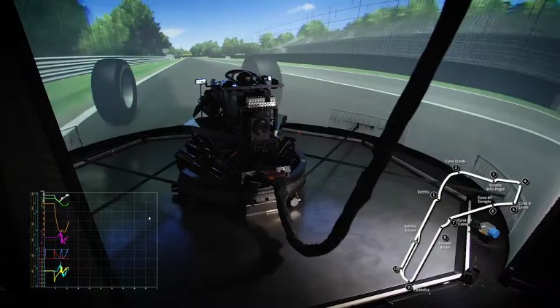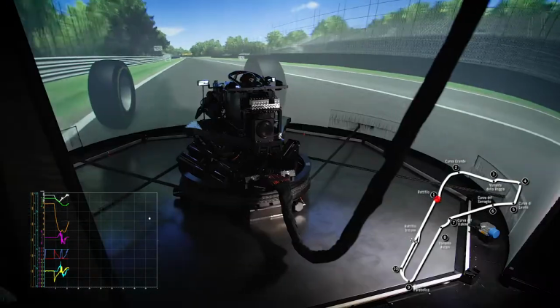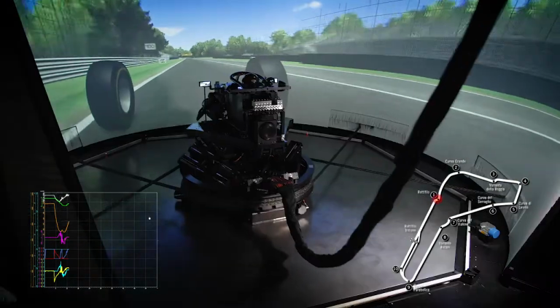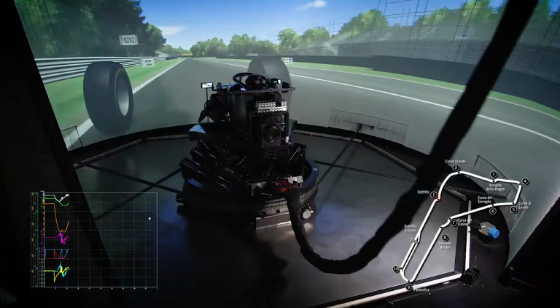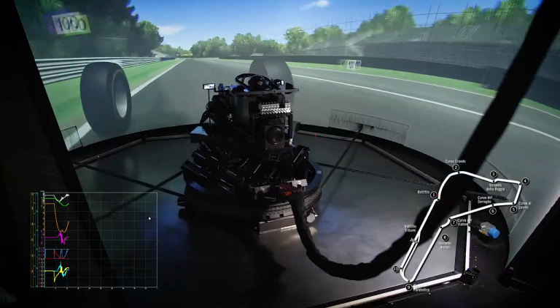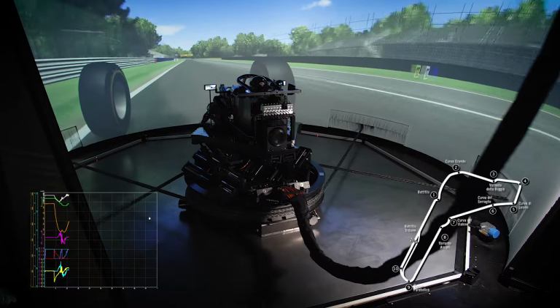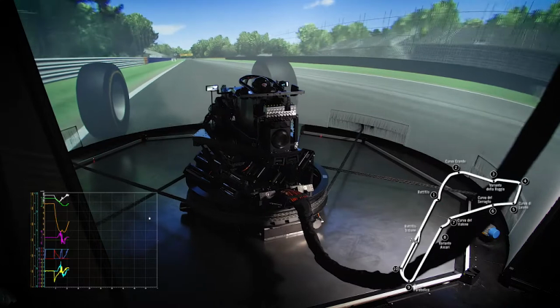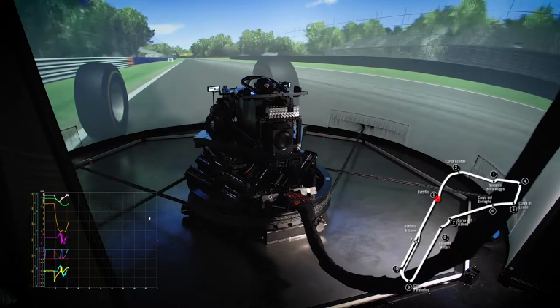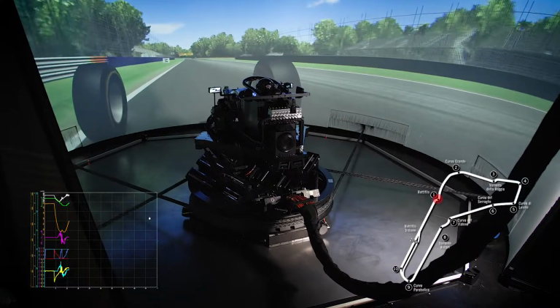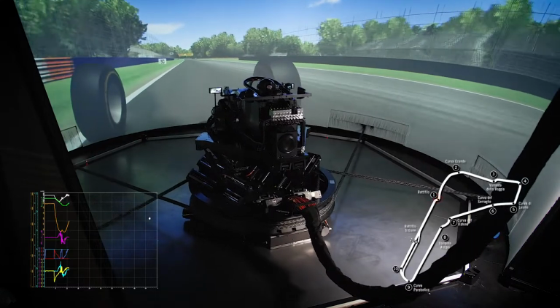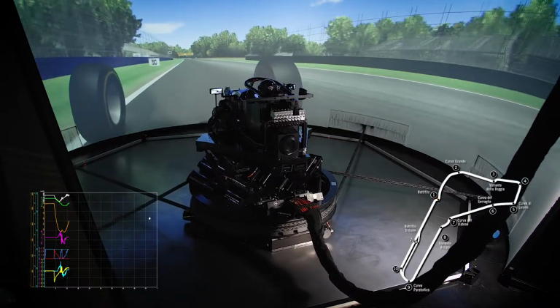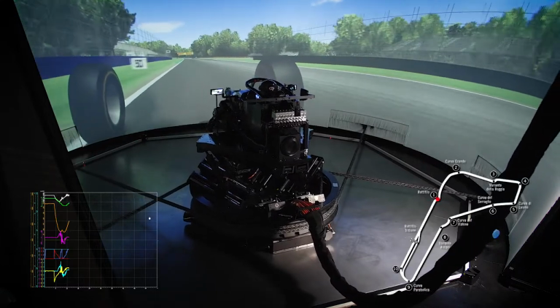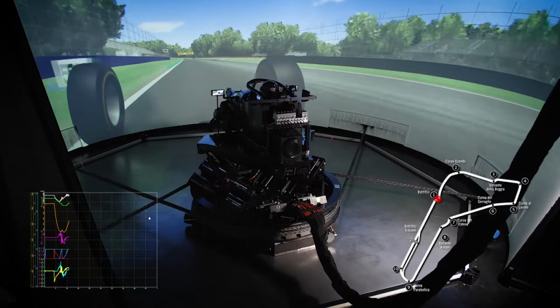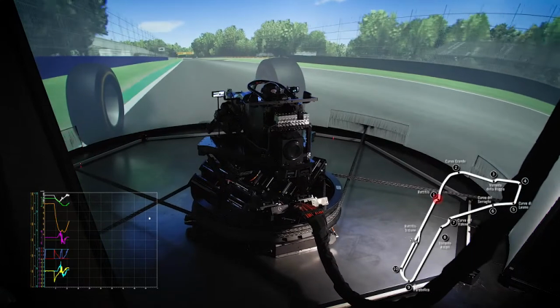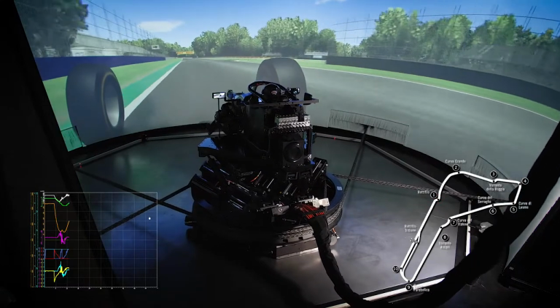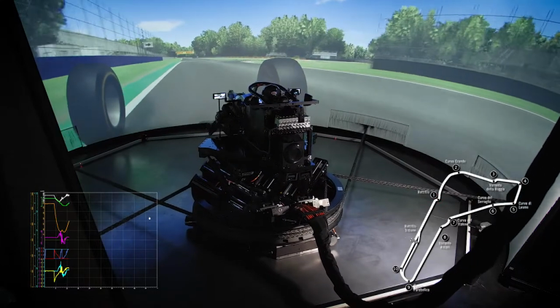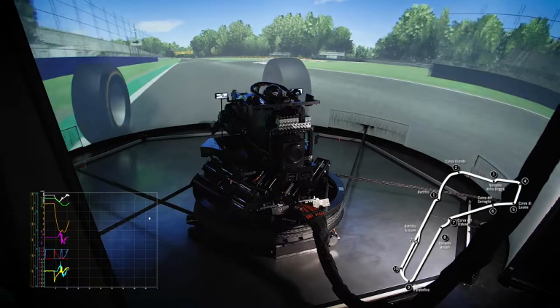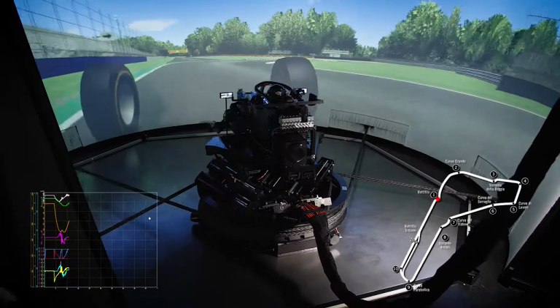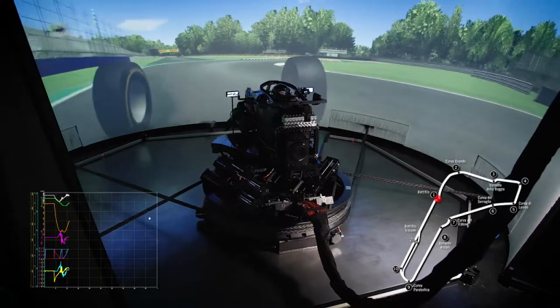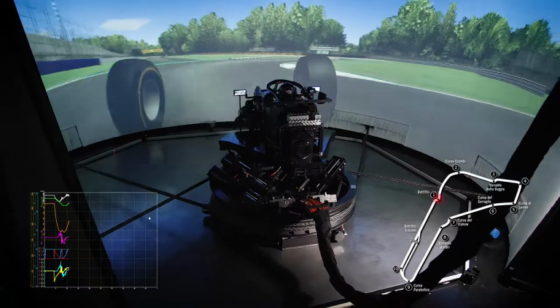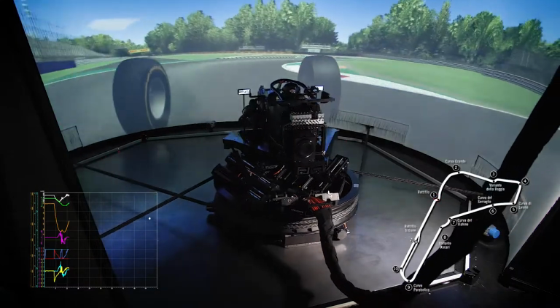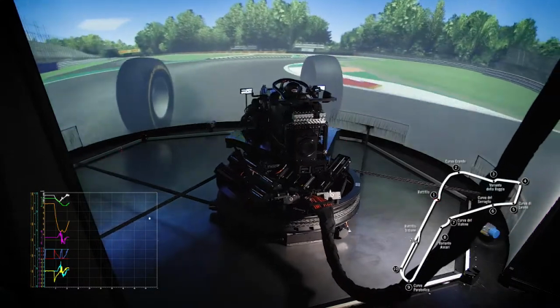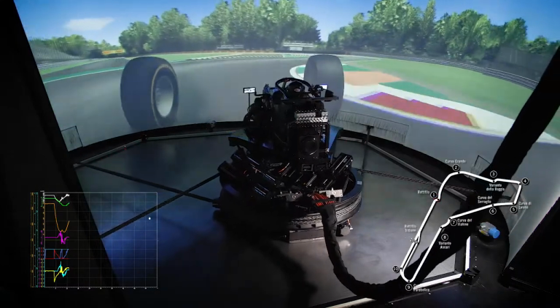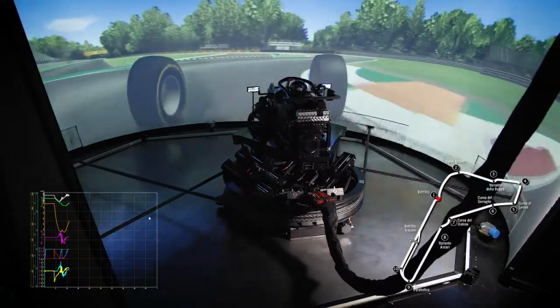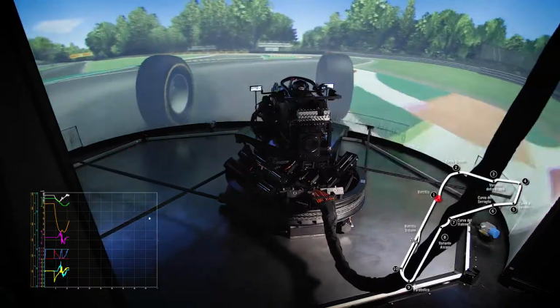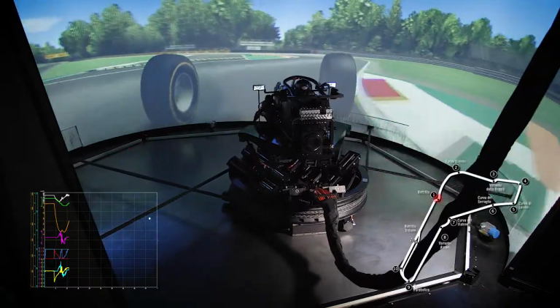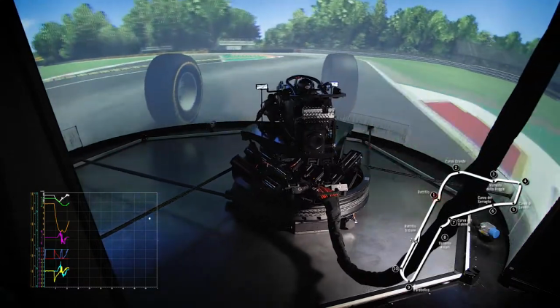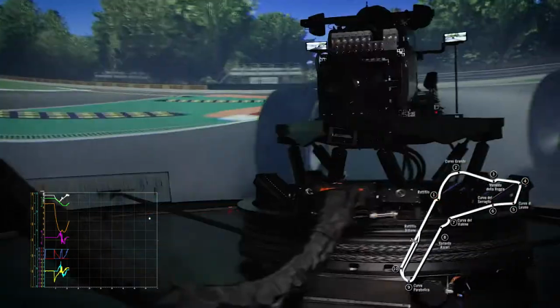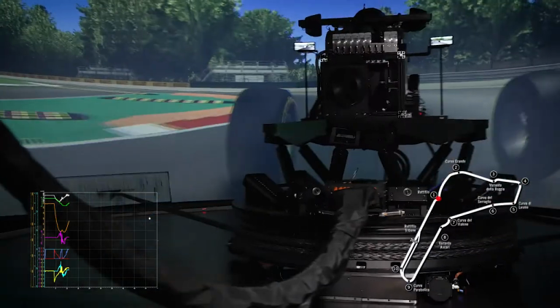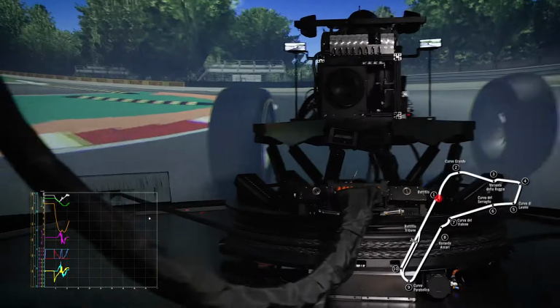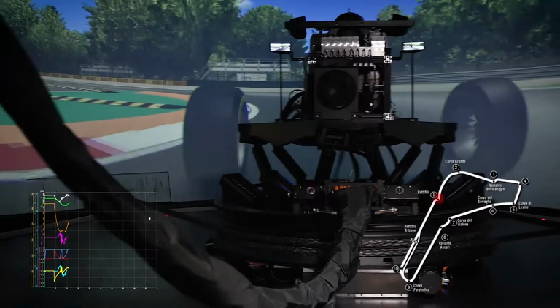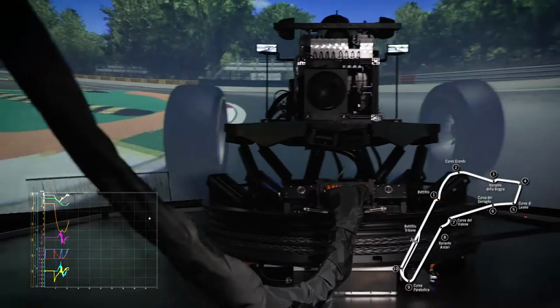If the driver hits the kerbs, the vertical dynamics from the hex lift accurately replicates the vehicle motion, providing the driver with very realistic feedback.